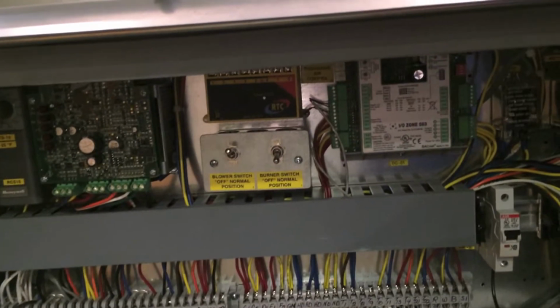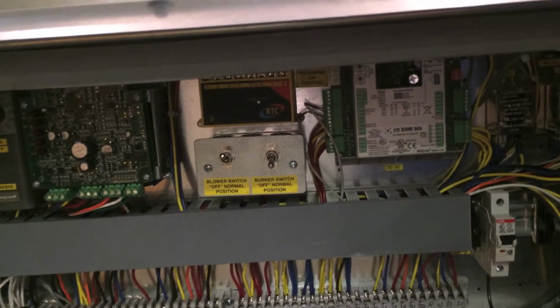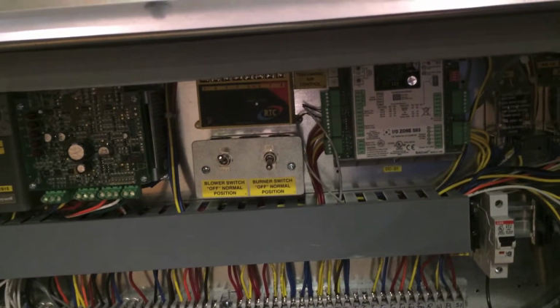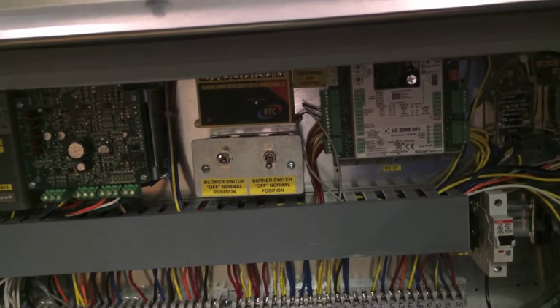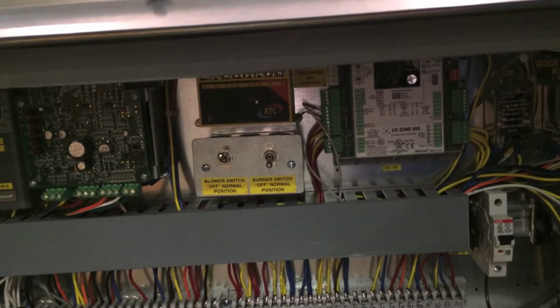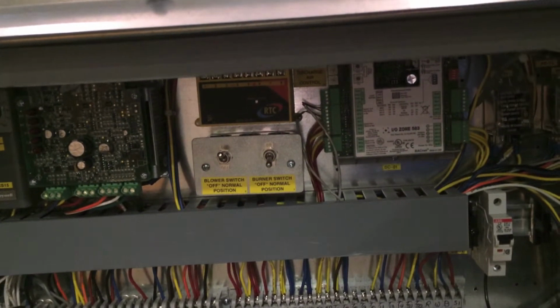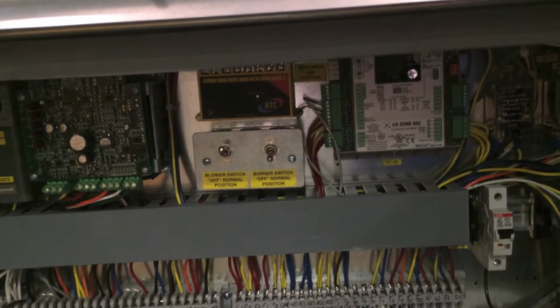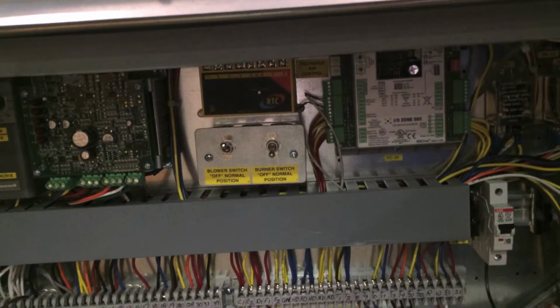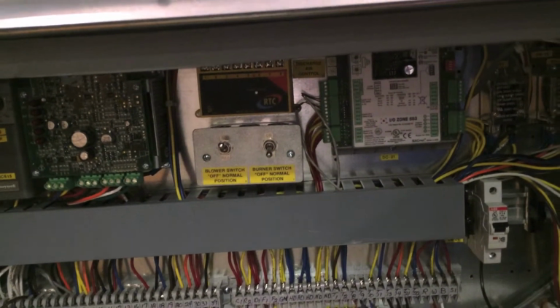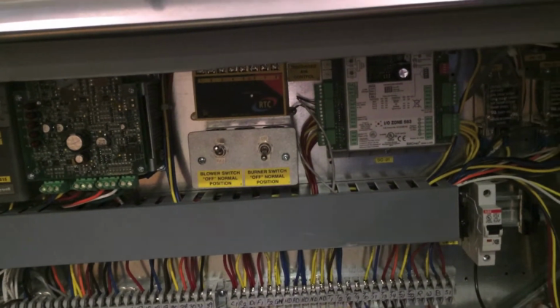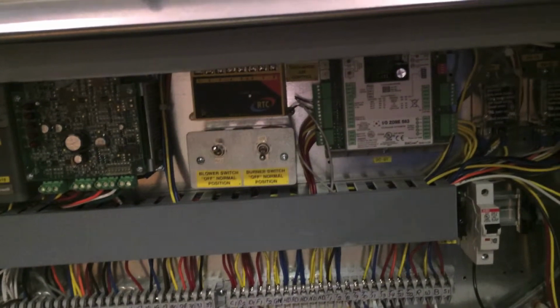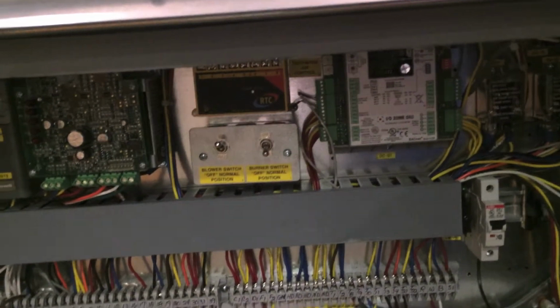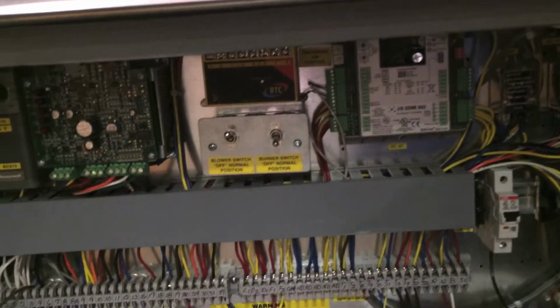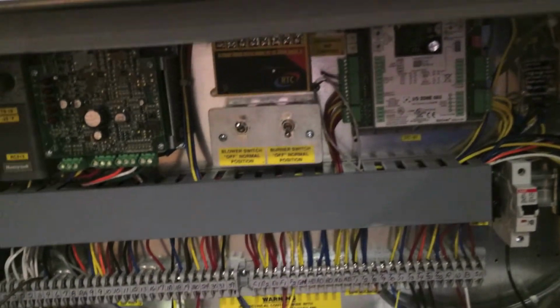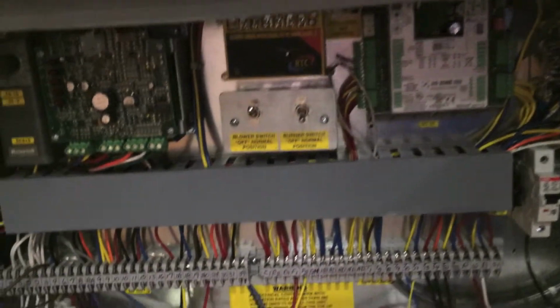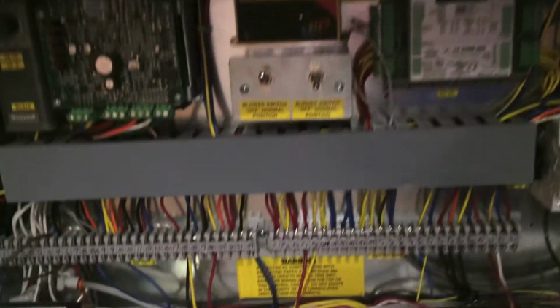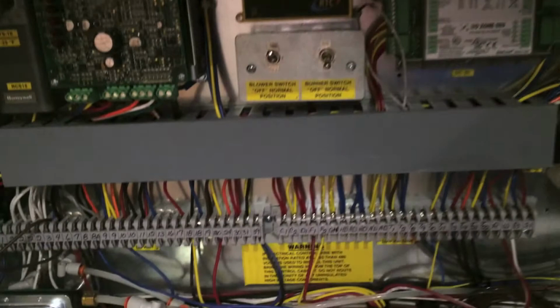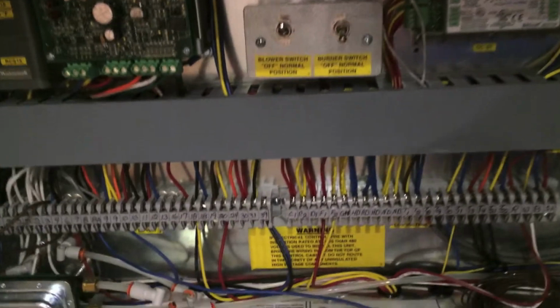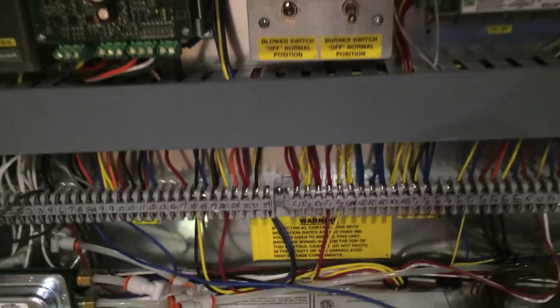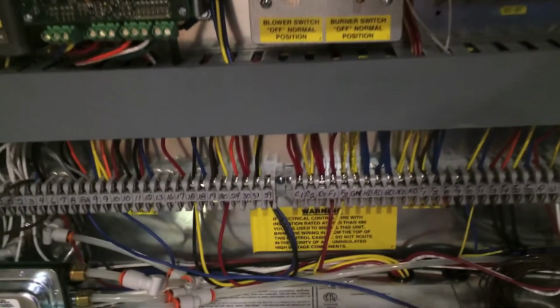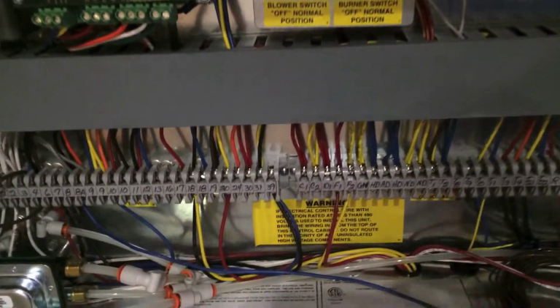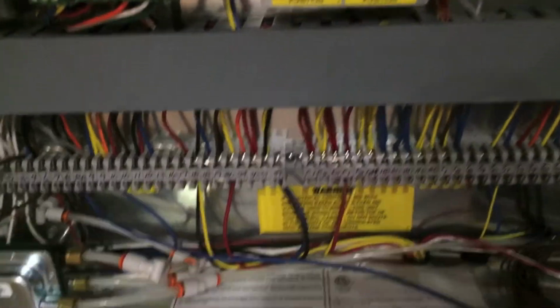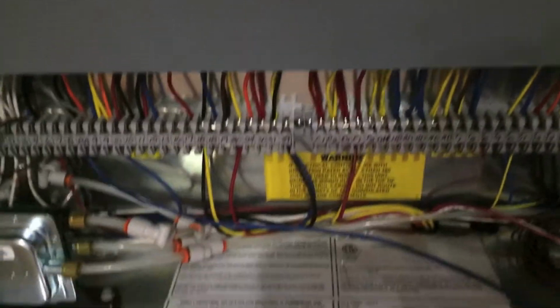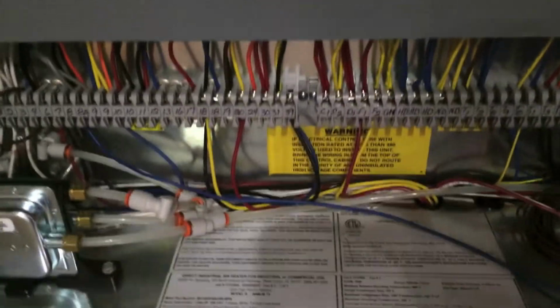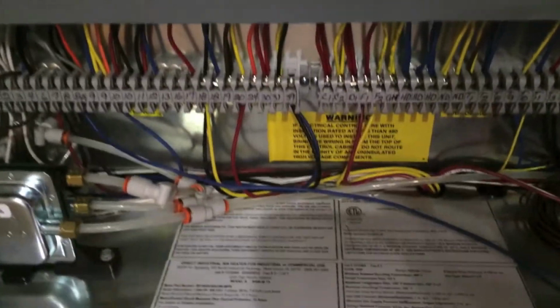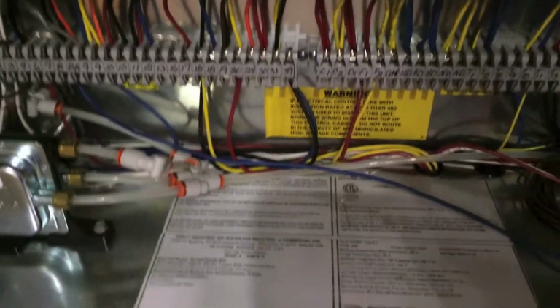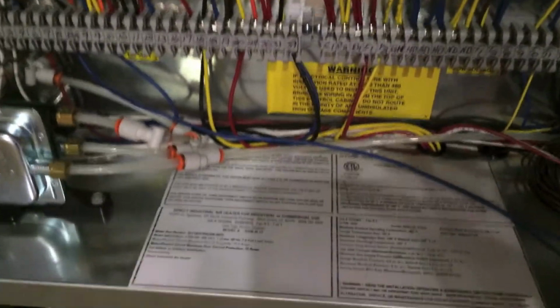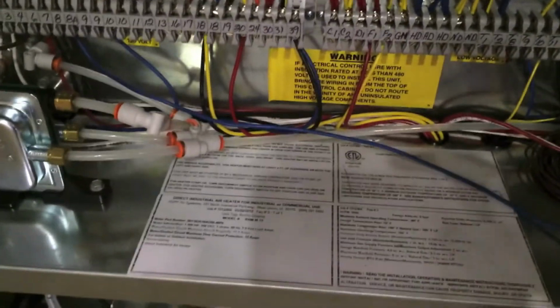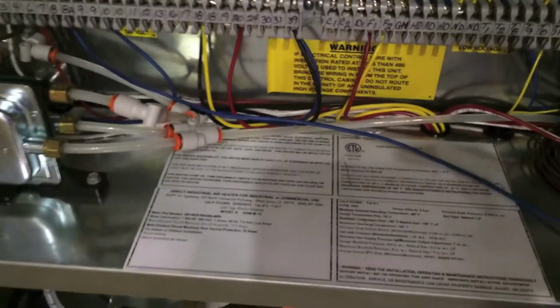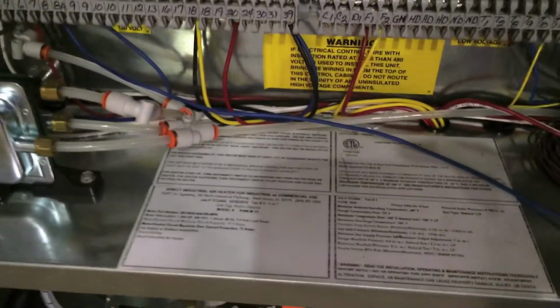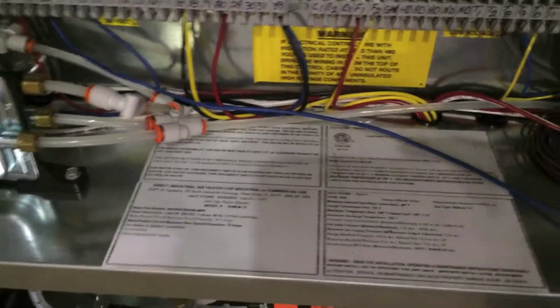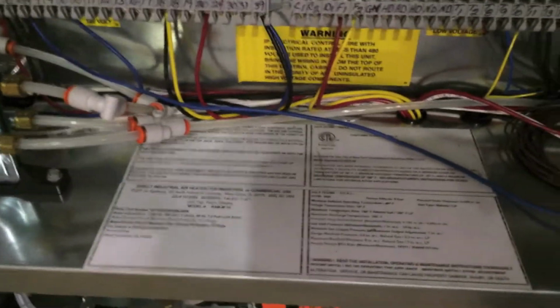Inside the control vestibule, locate the design manifold pressure on the unit's nameplate.